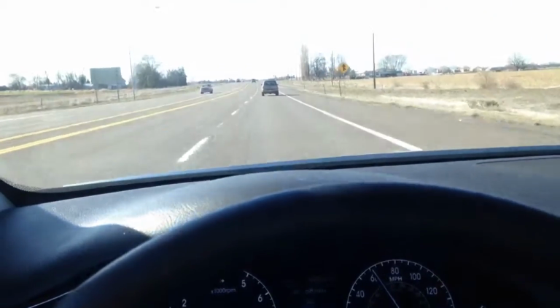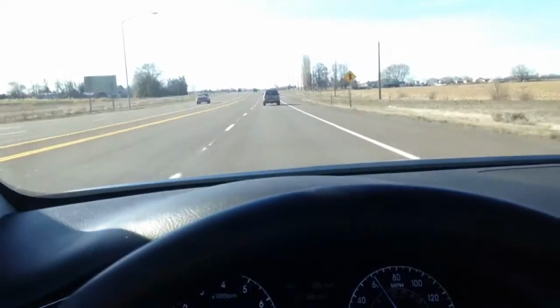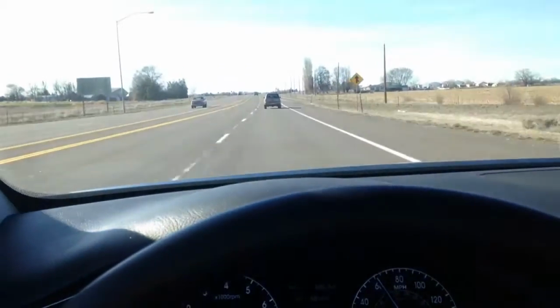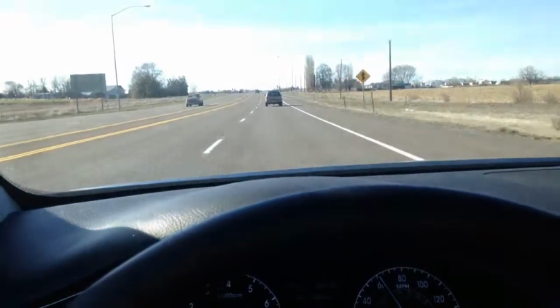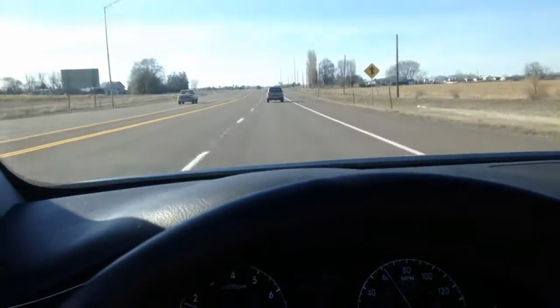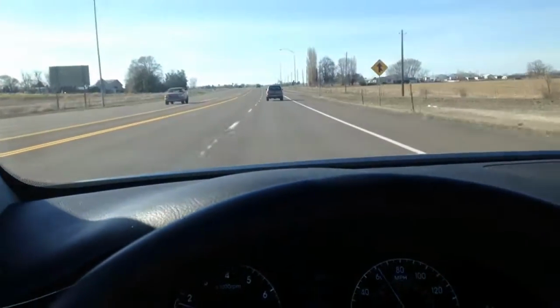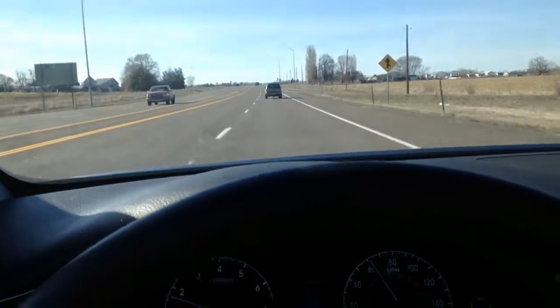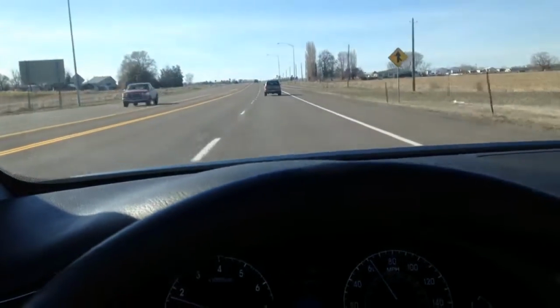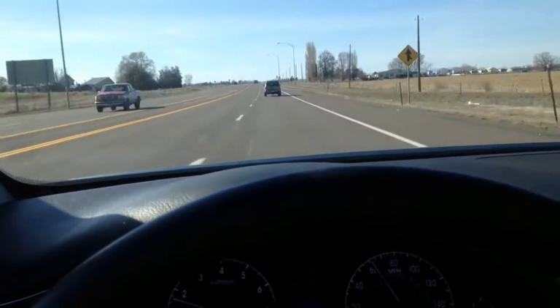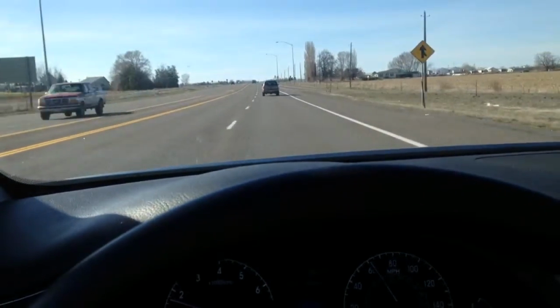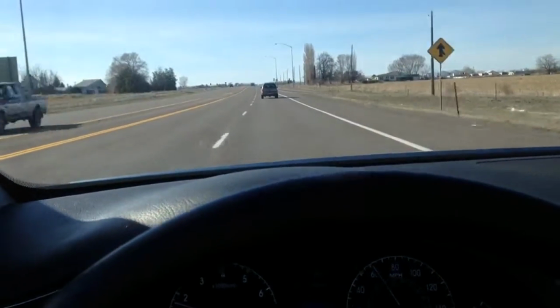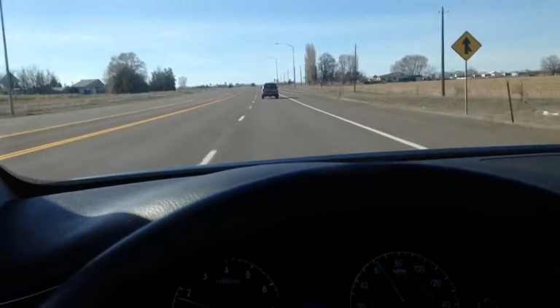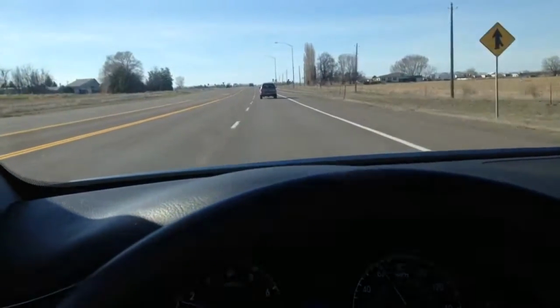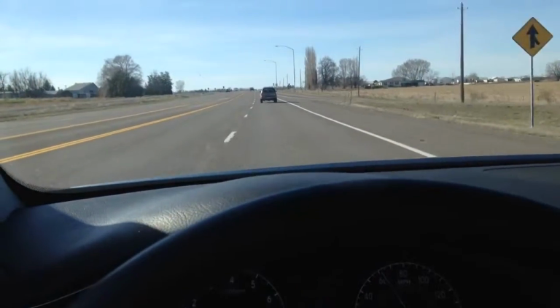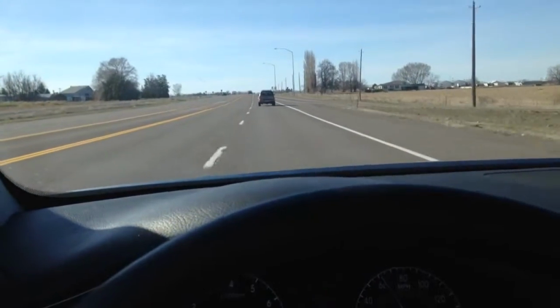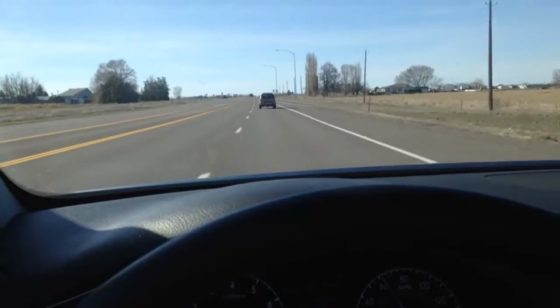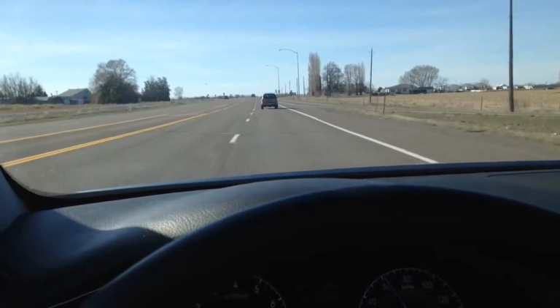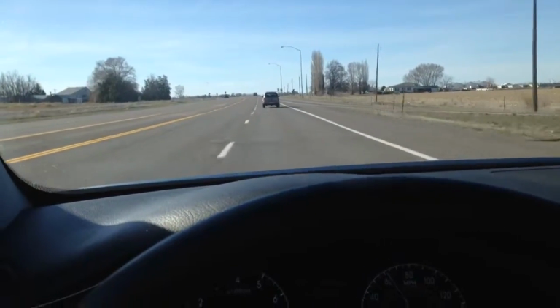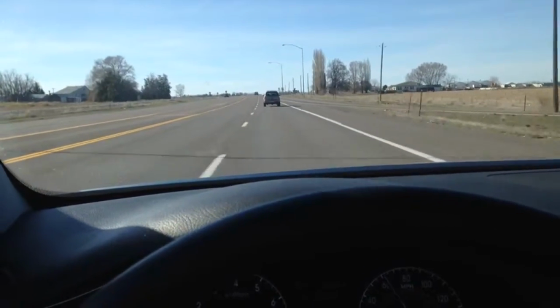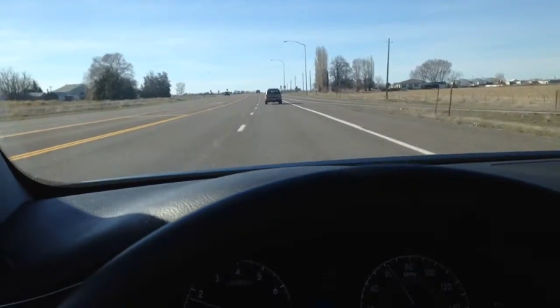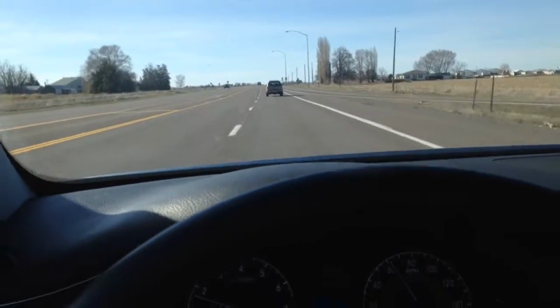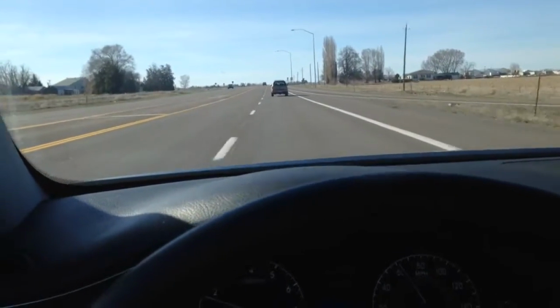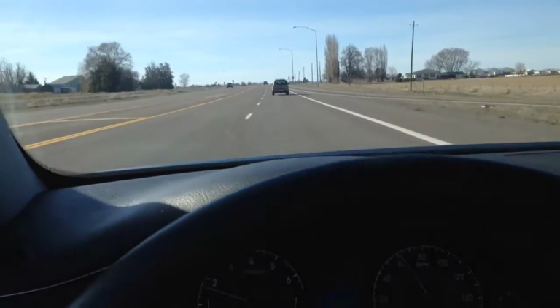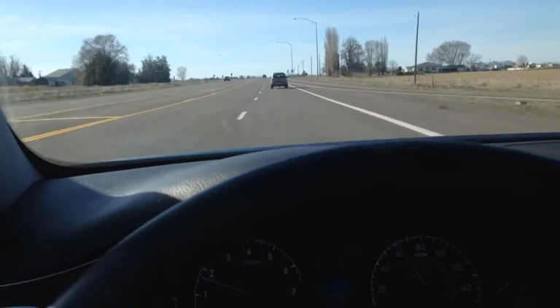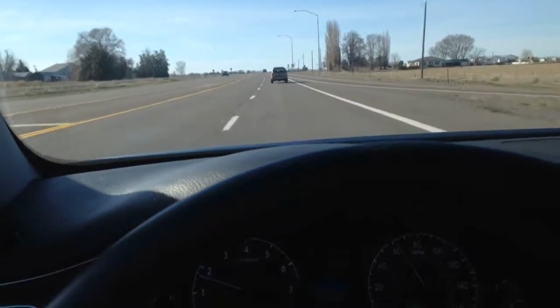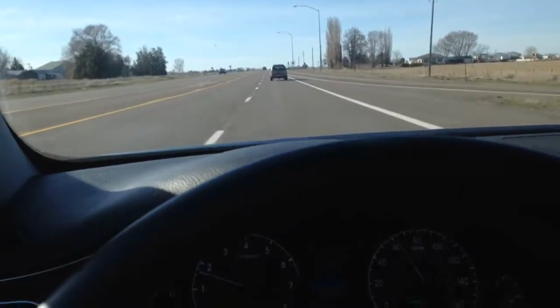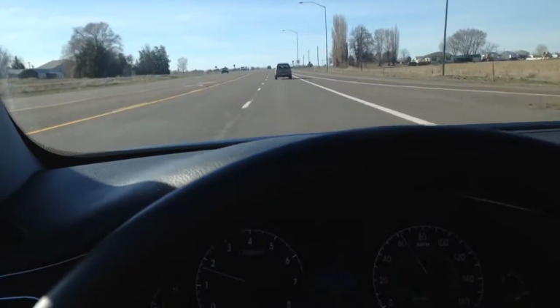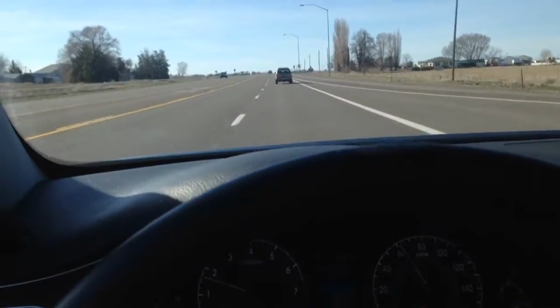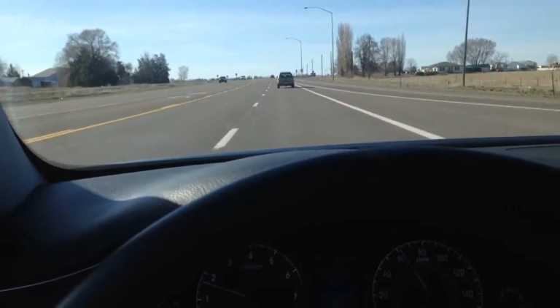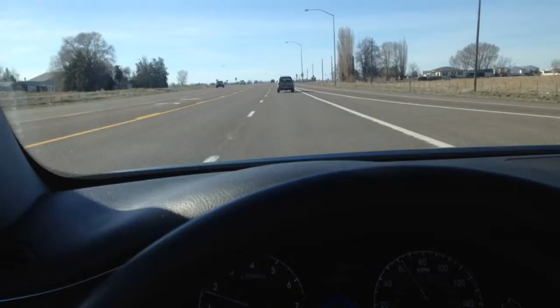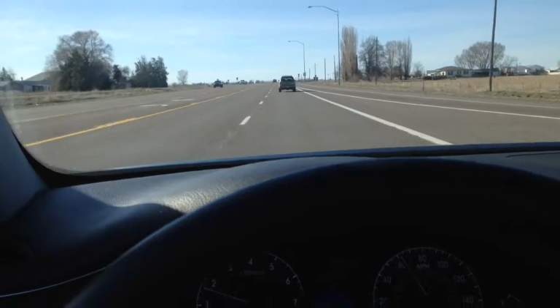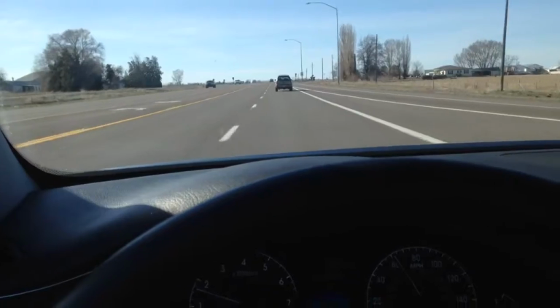You won't be disappointed. They make these cars to compete with BMWs and Lexuses, and after you test drive one, you'll see why.